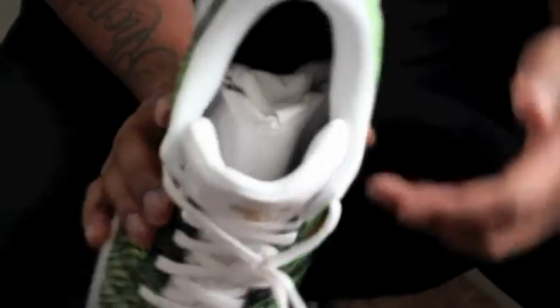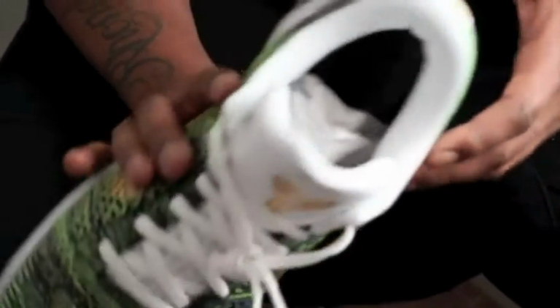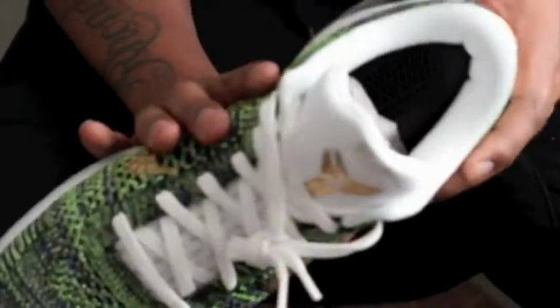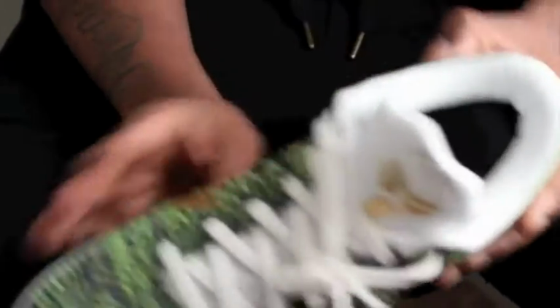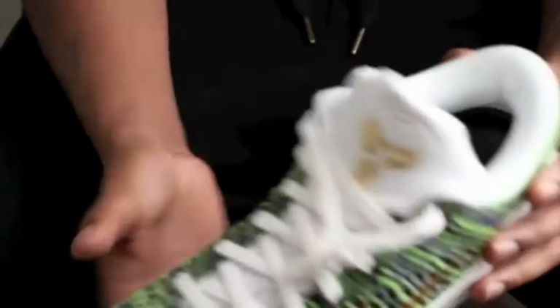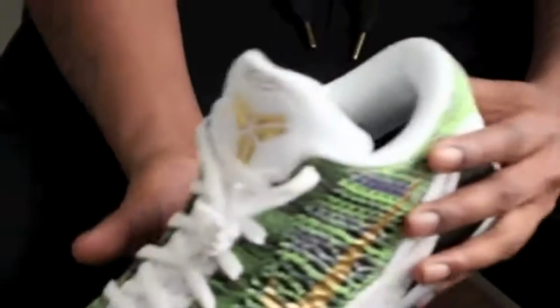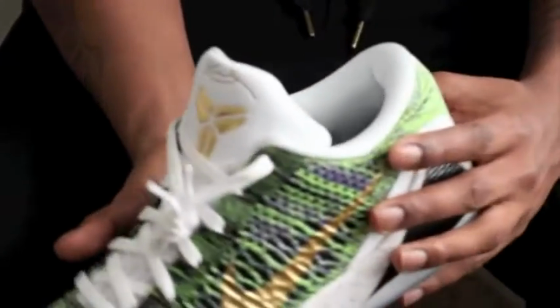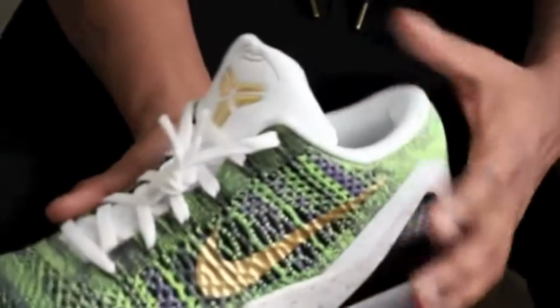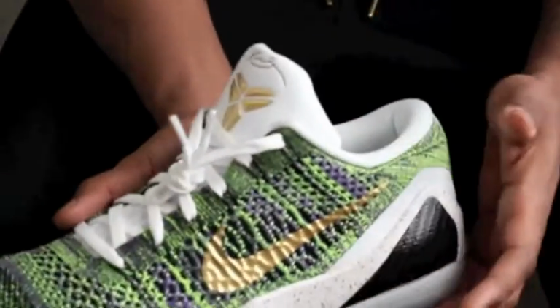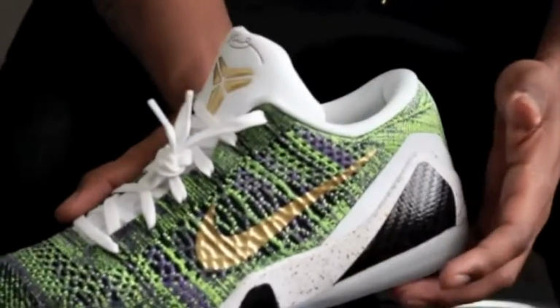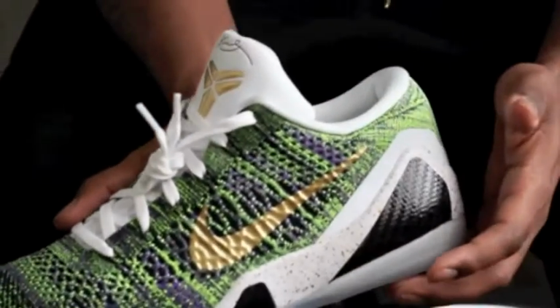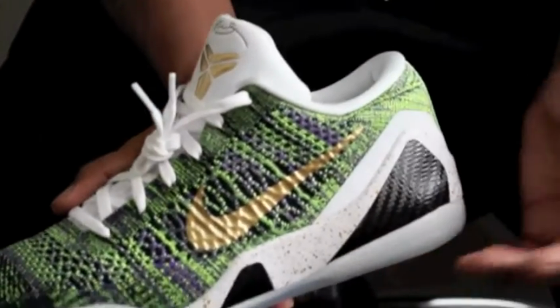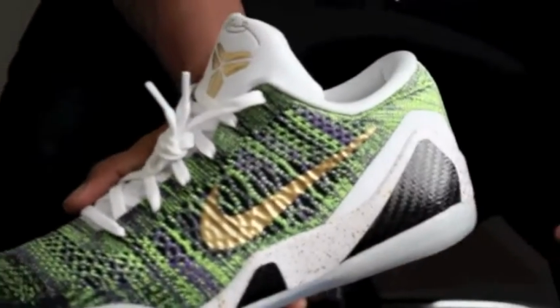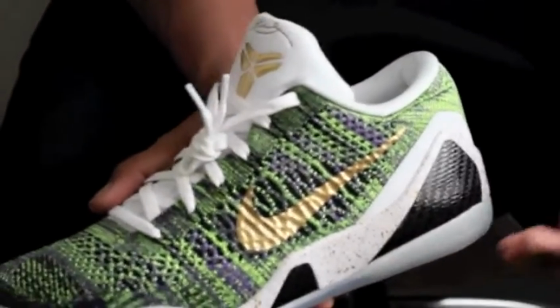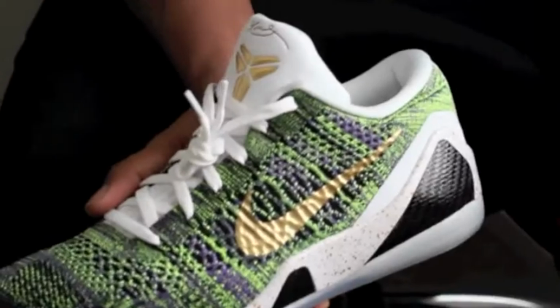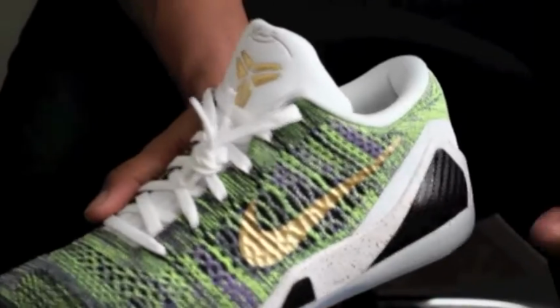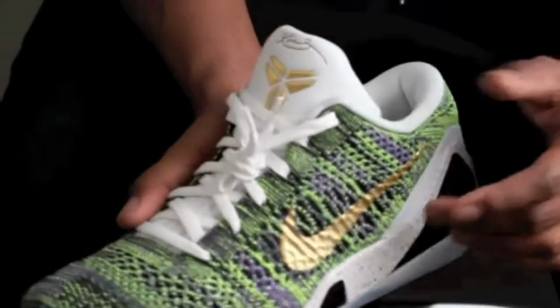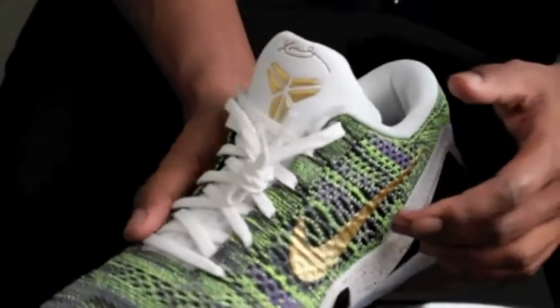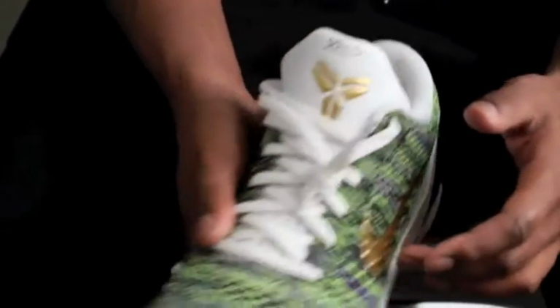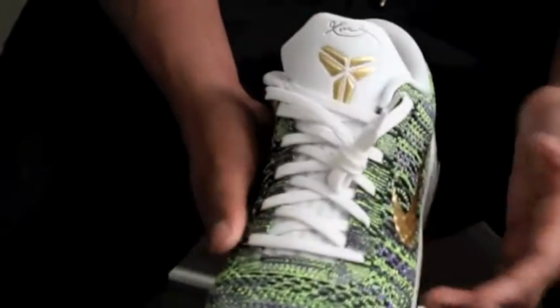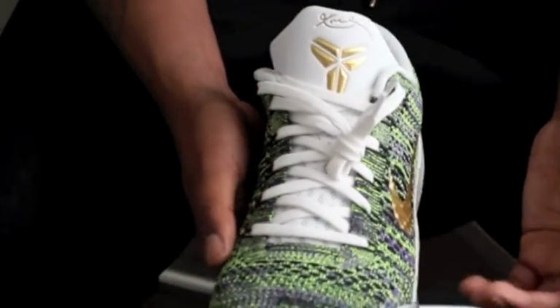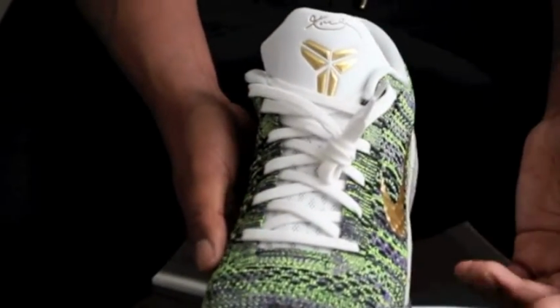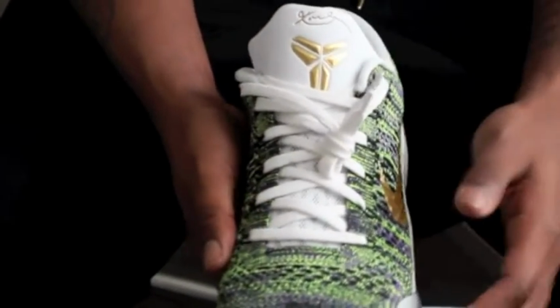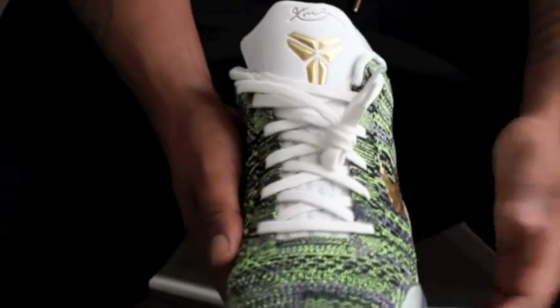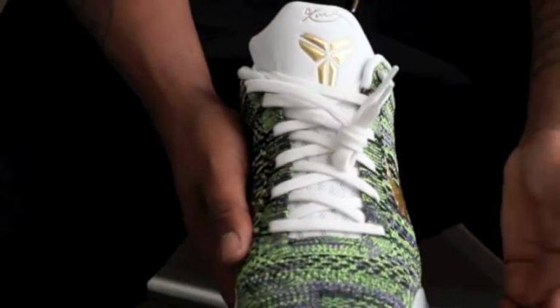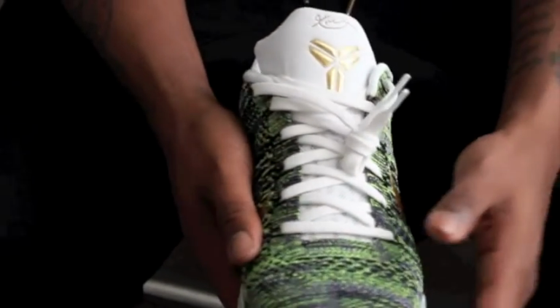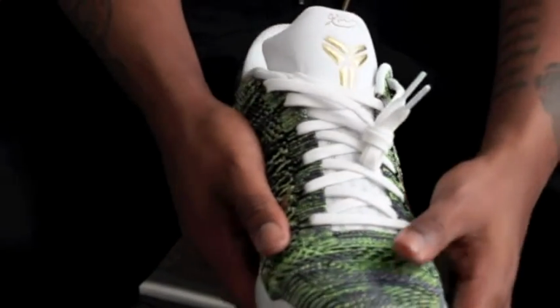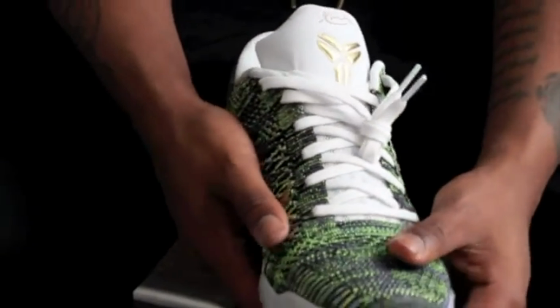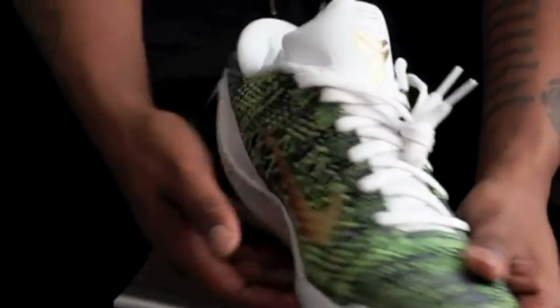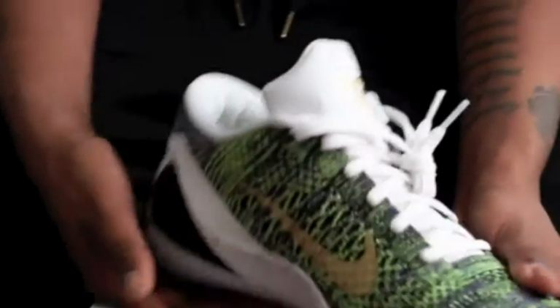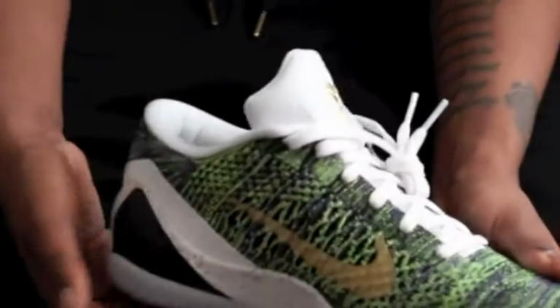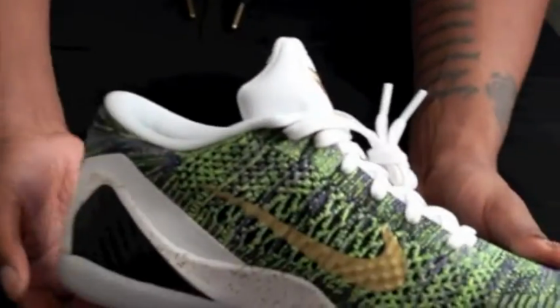Here's another quick 360 for you all. Tell me if you all were able to pick up a pair. Comment below how you like them.